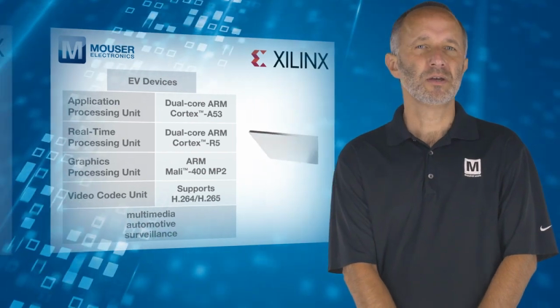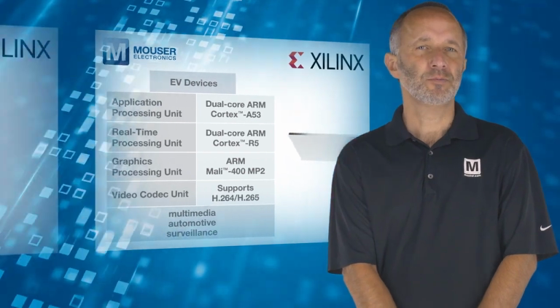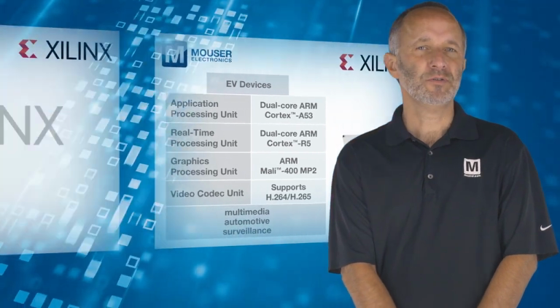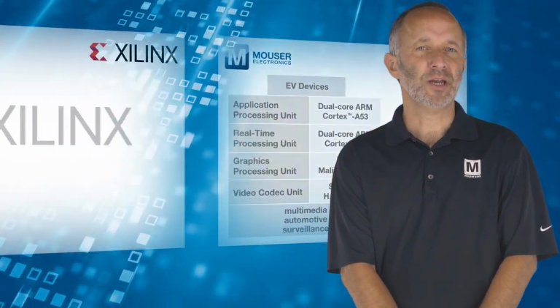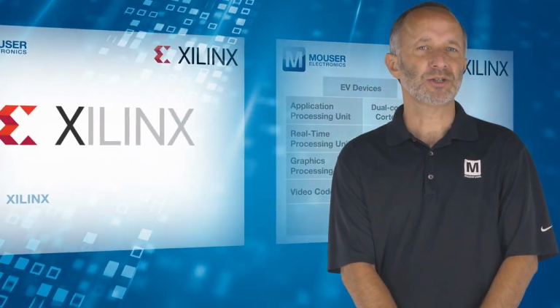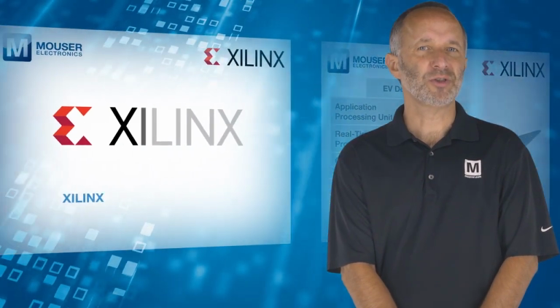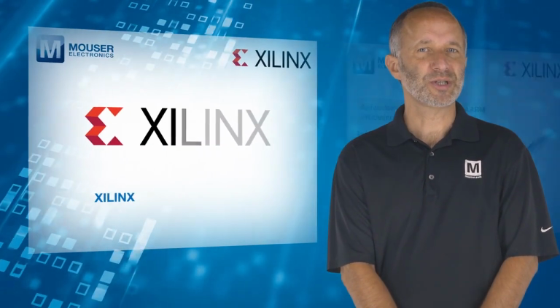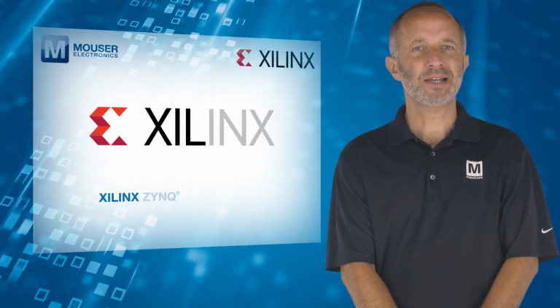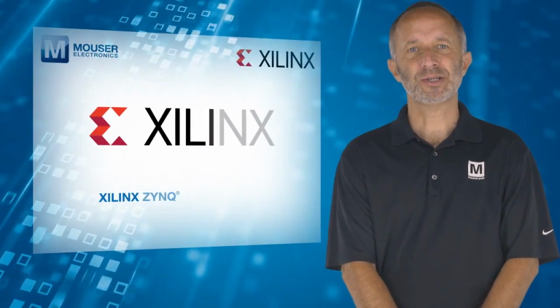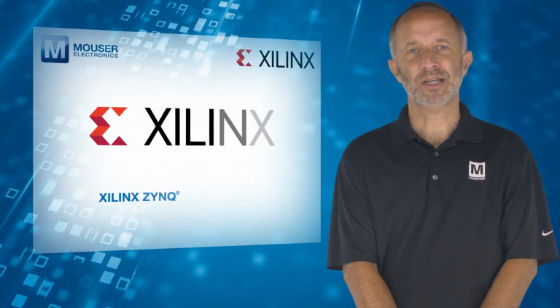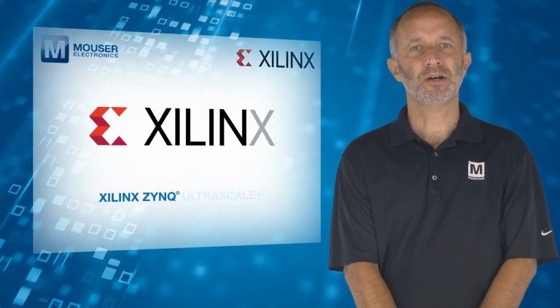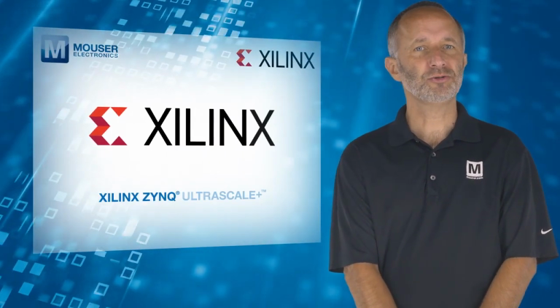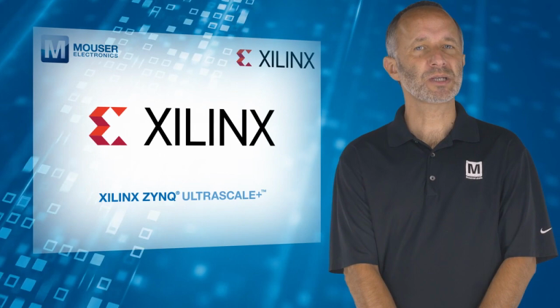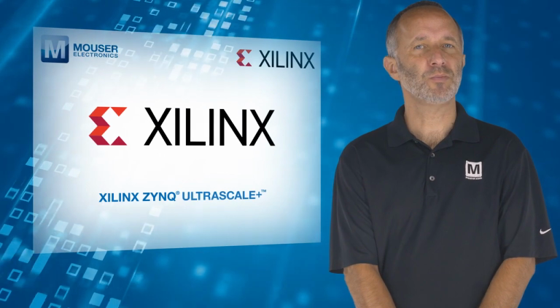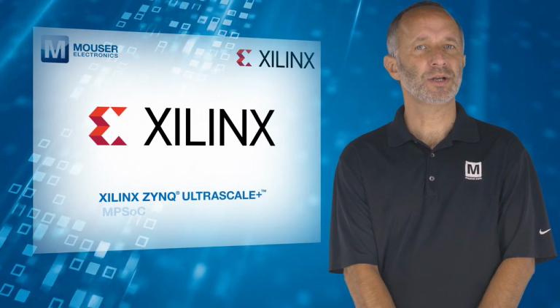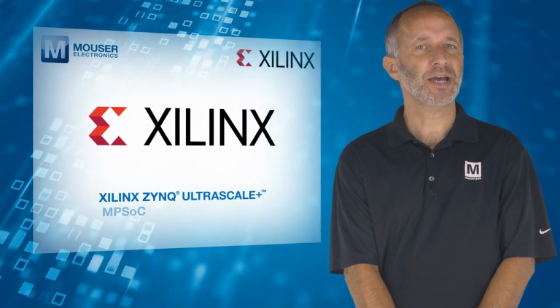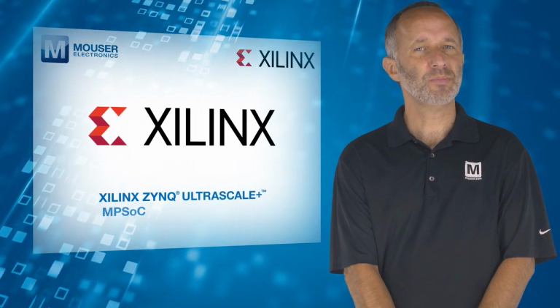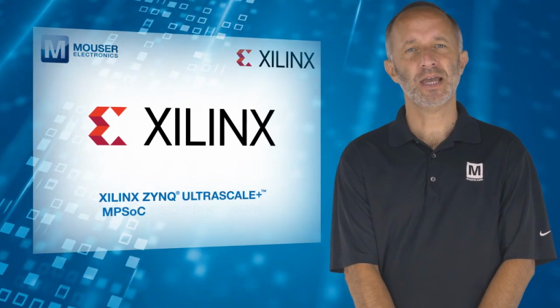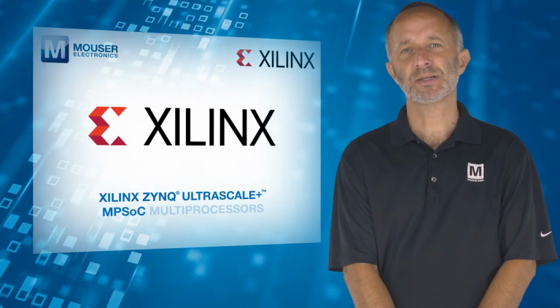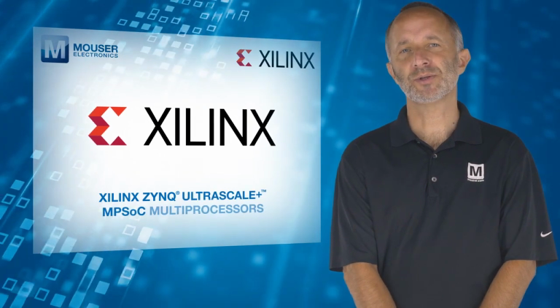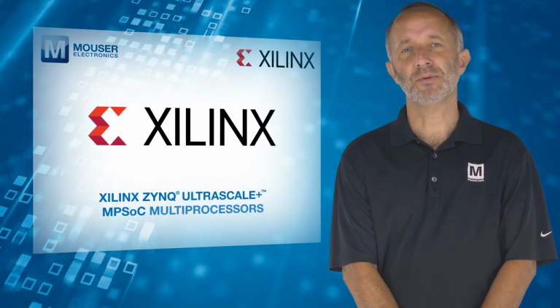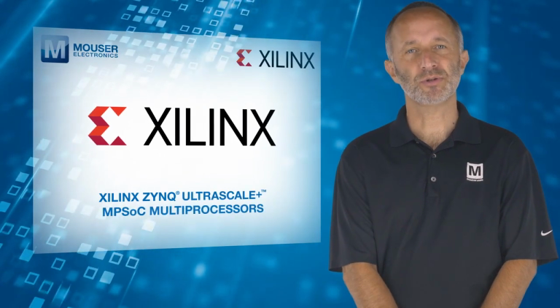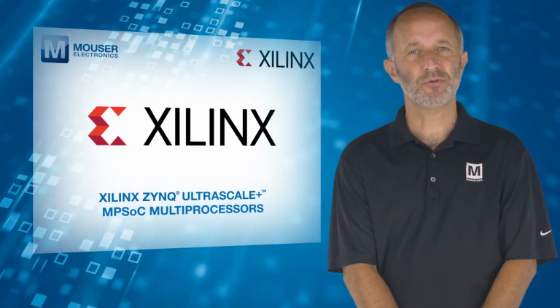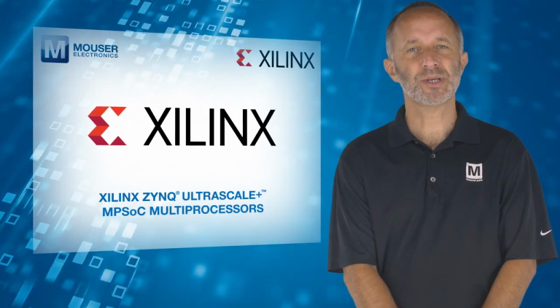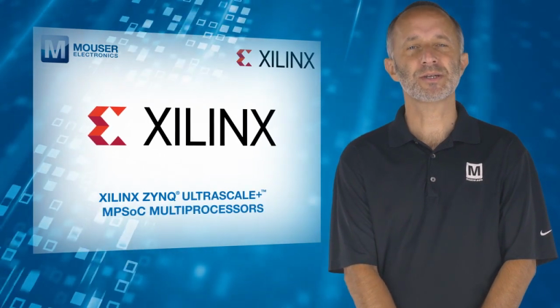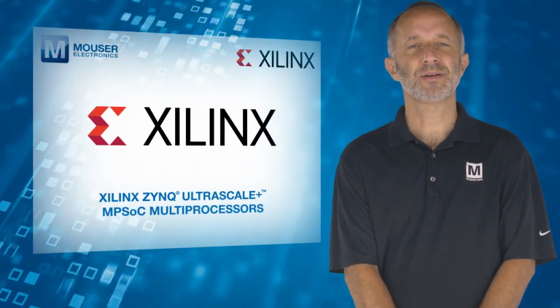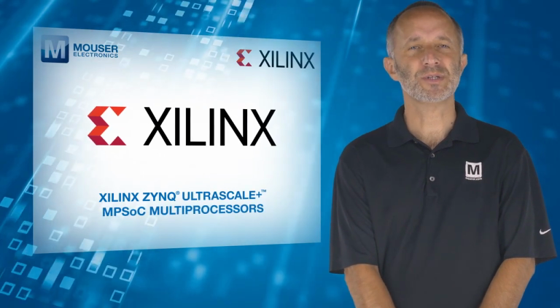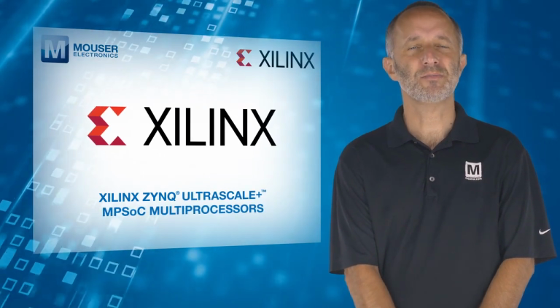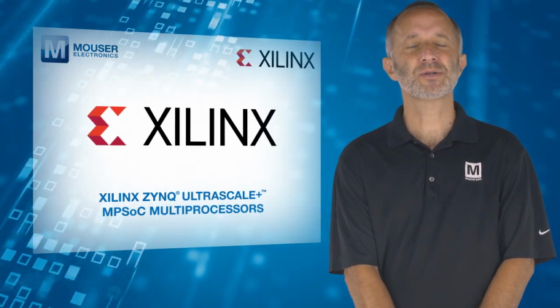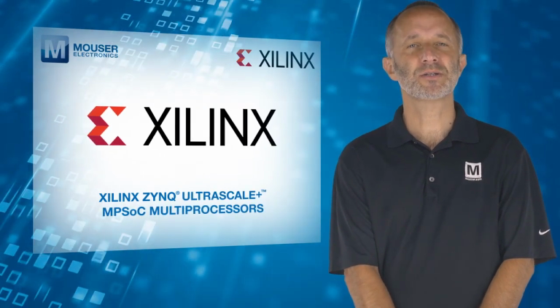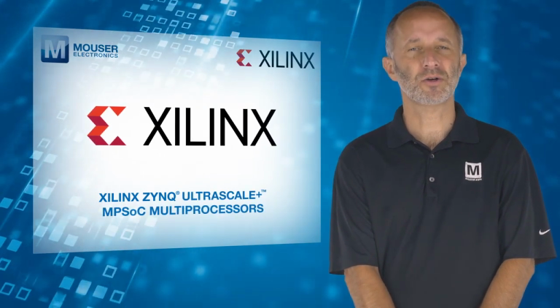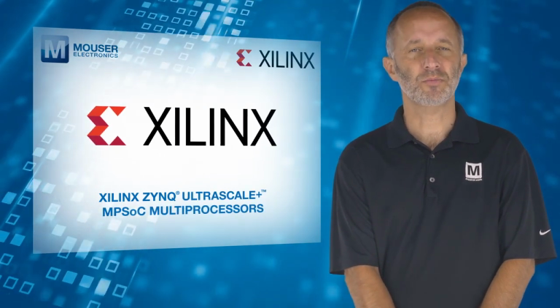For more information on the Xilinx Zynq UltraScale Plus MPSoC multiprocessors, visit mouser.com.